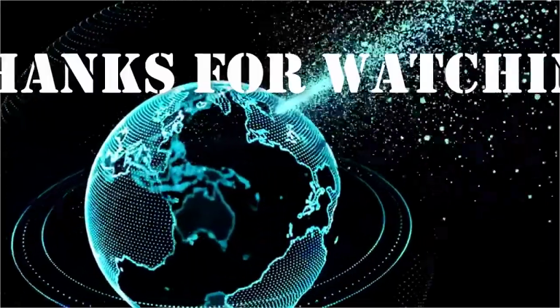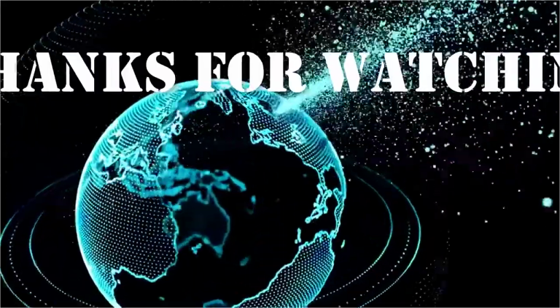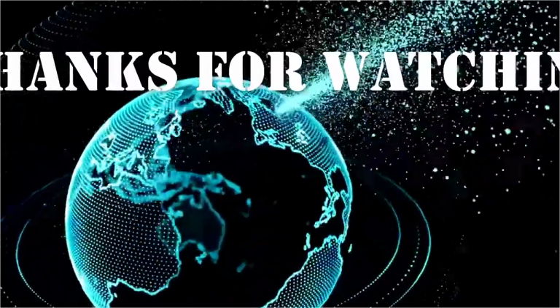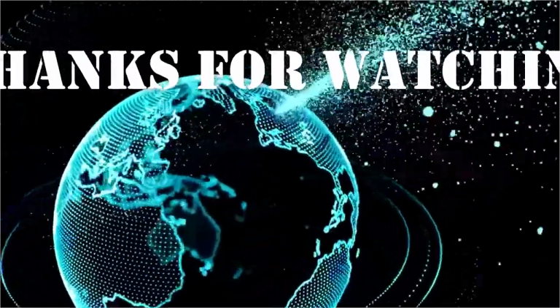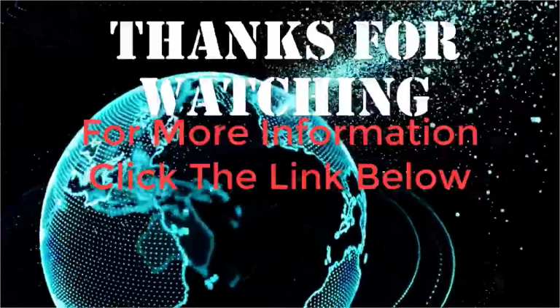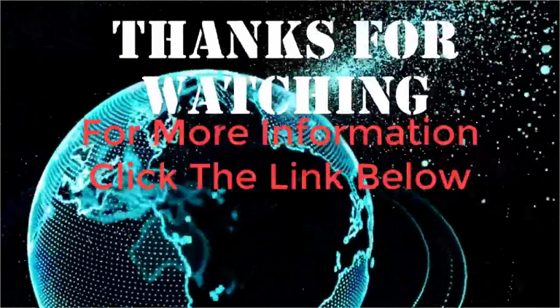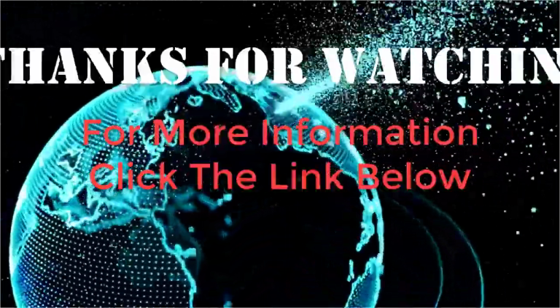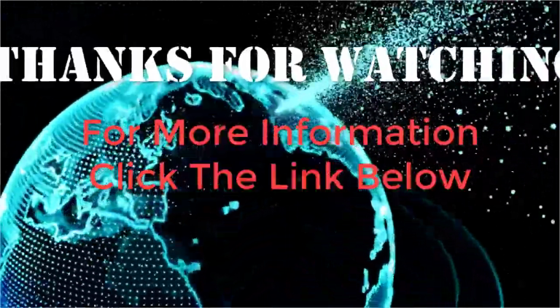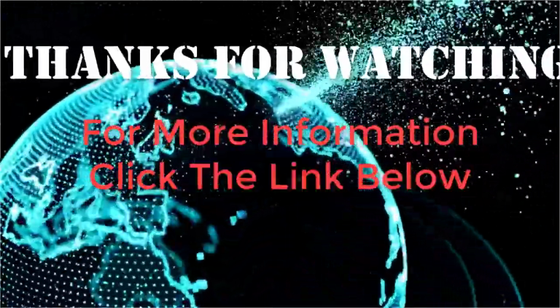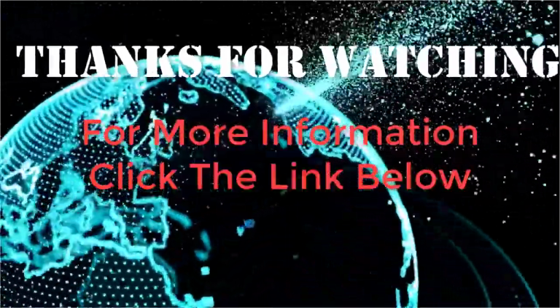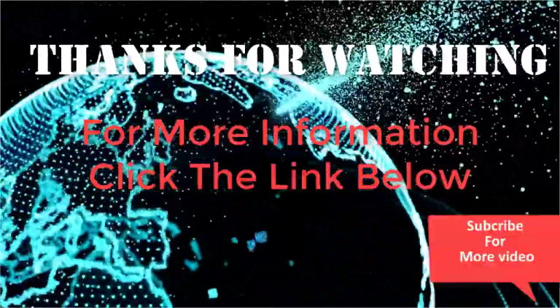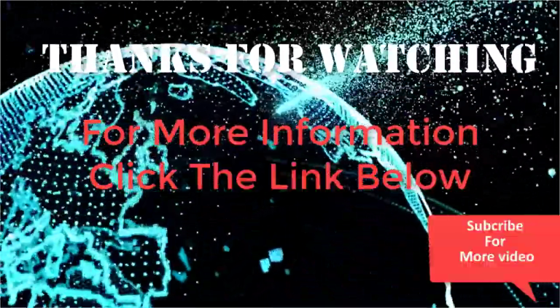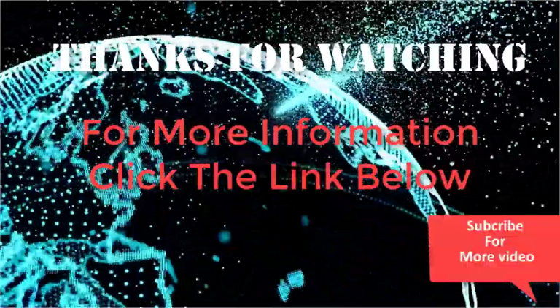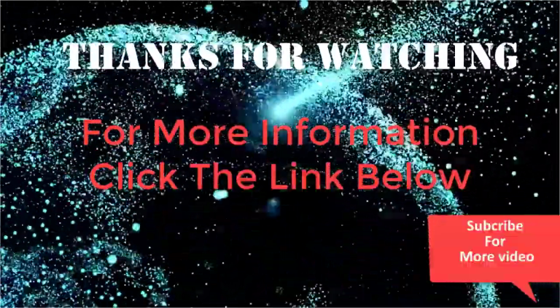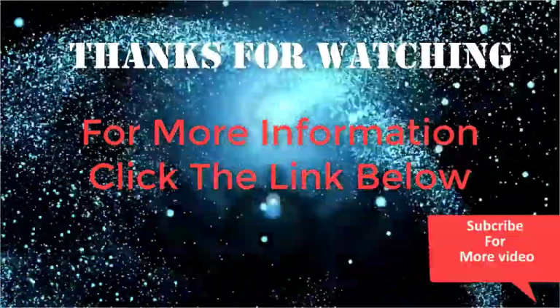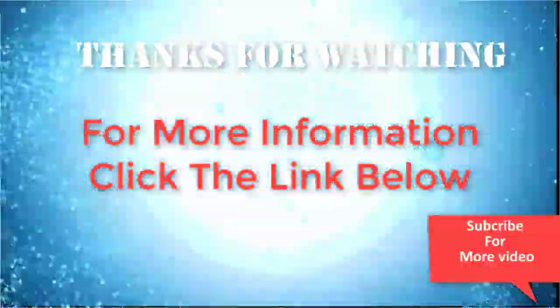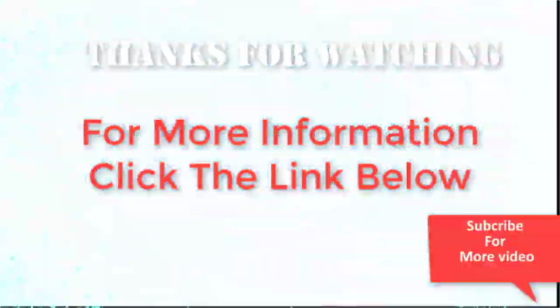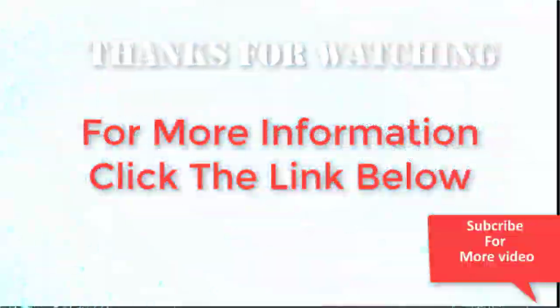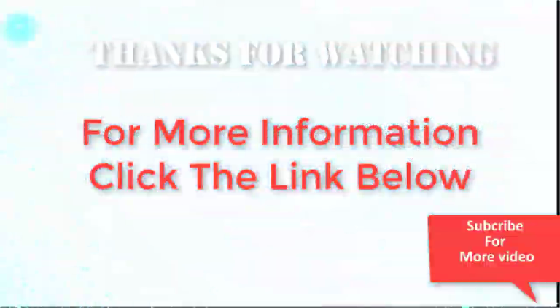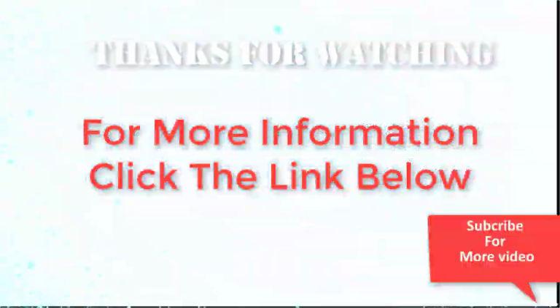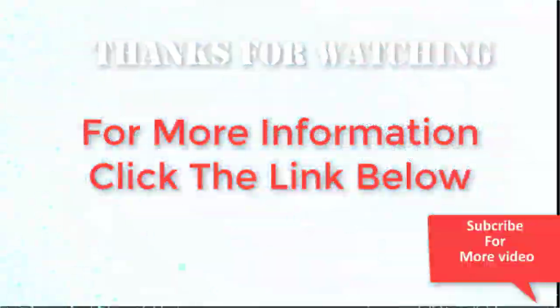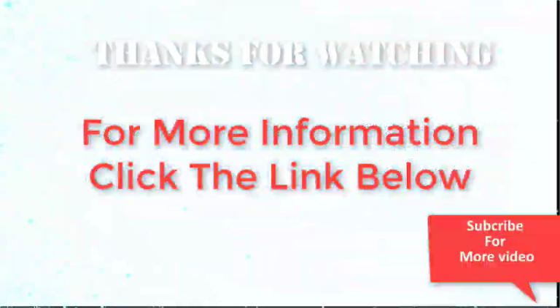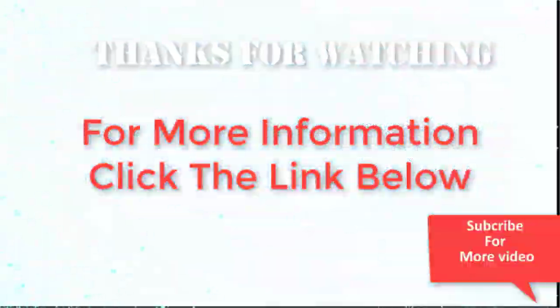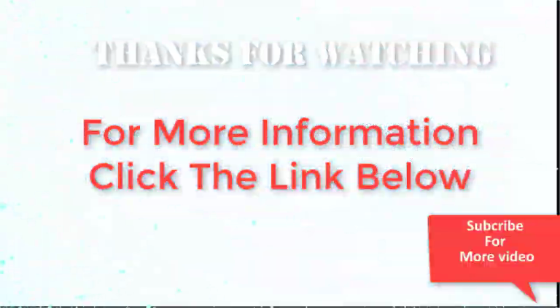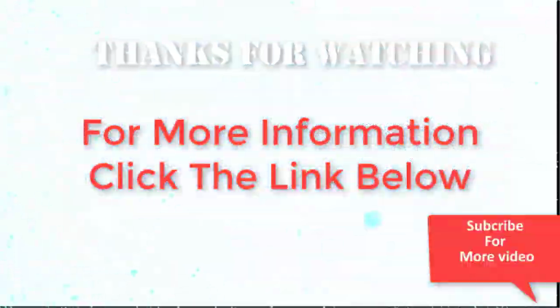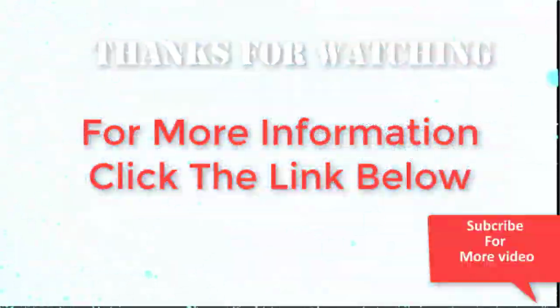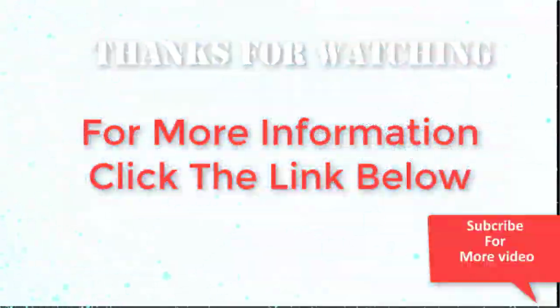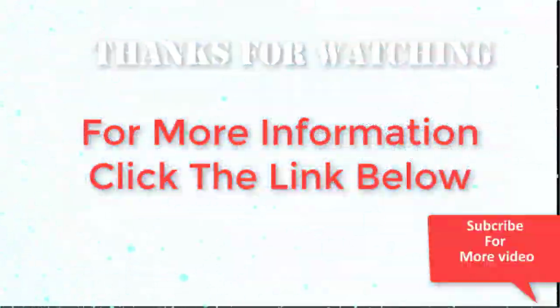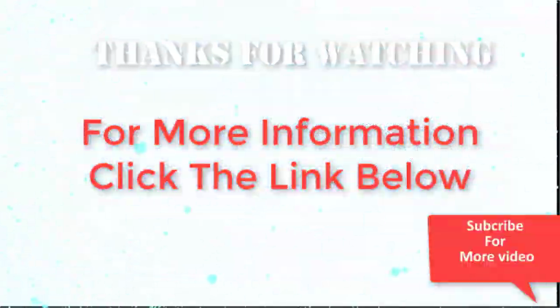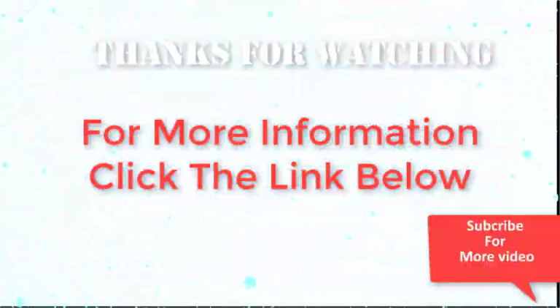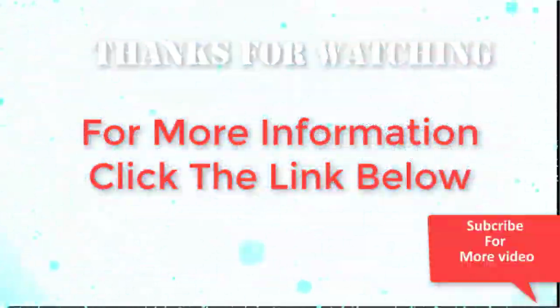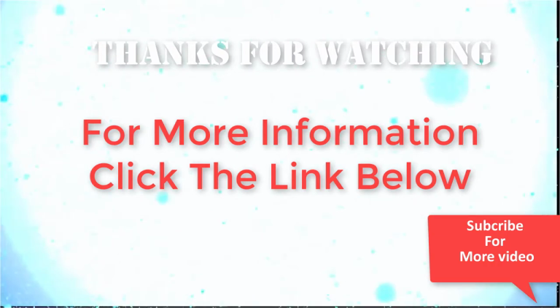Thanks for watching. For more information, click the link below.